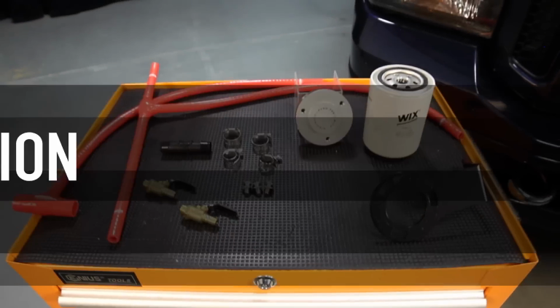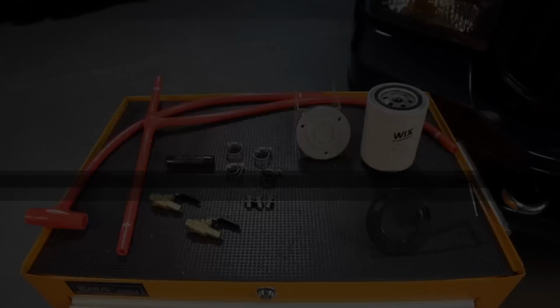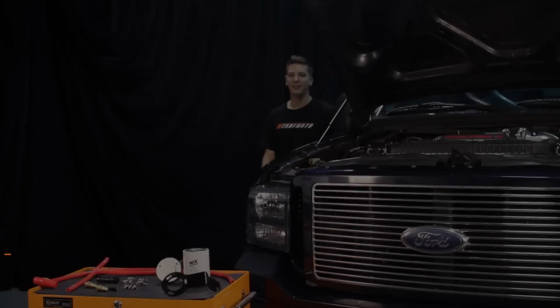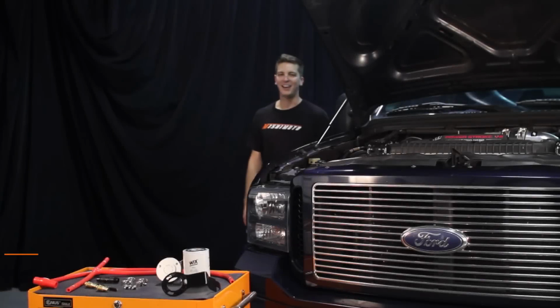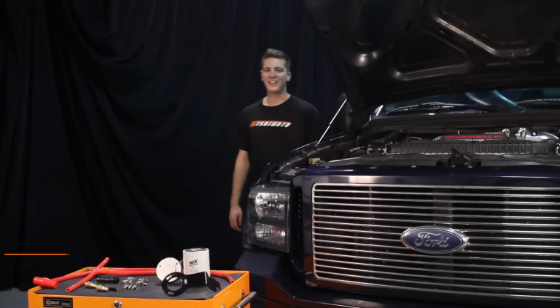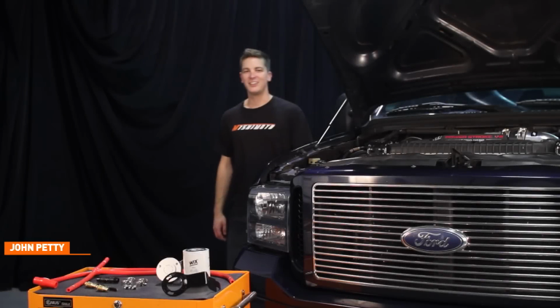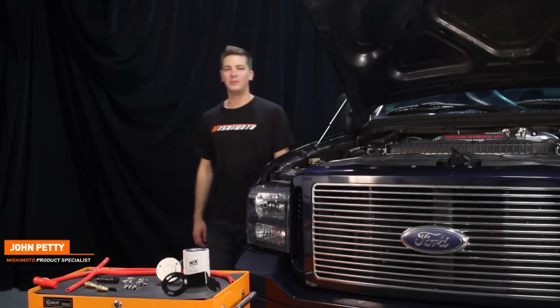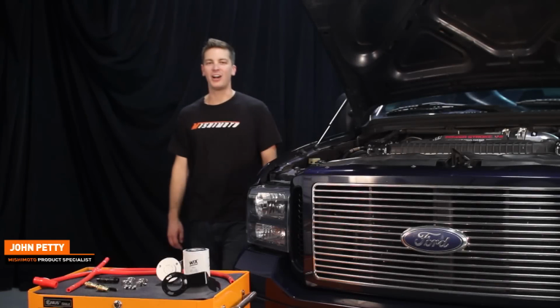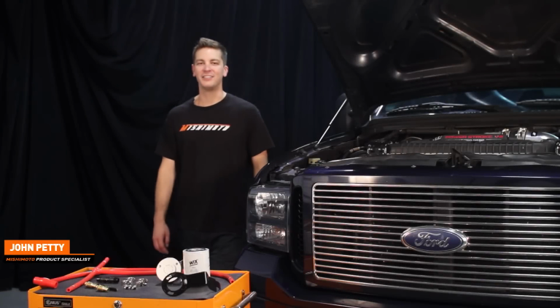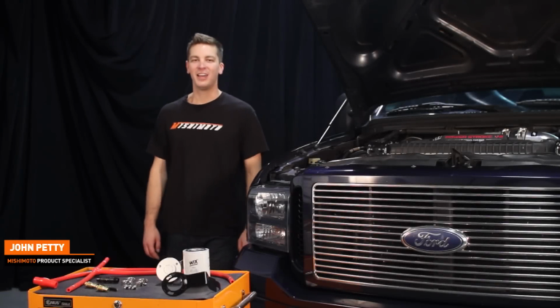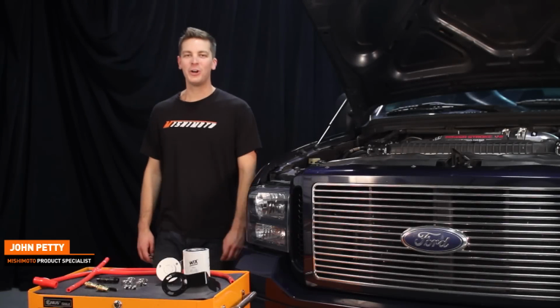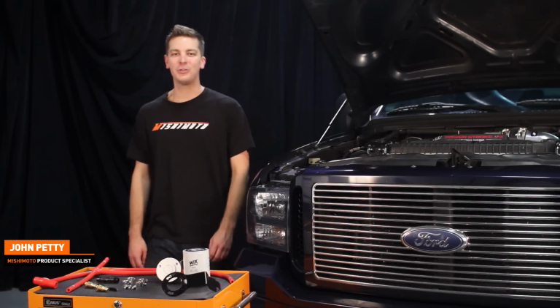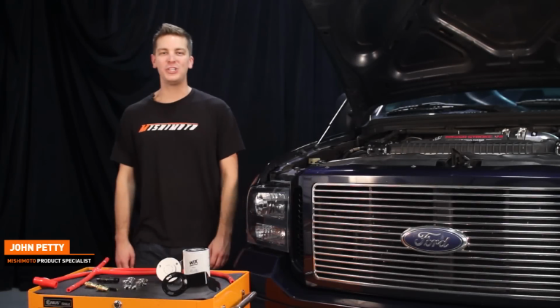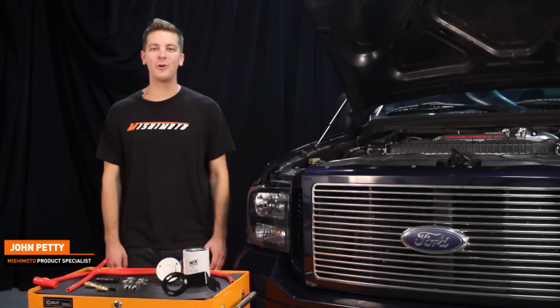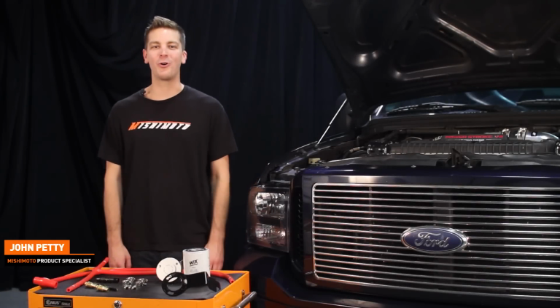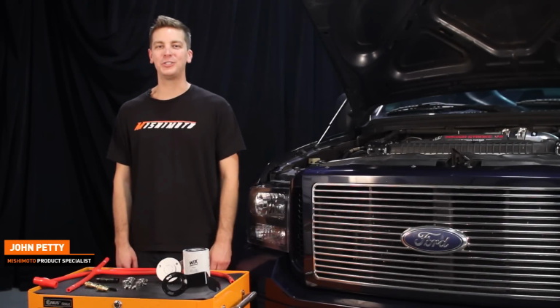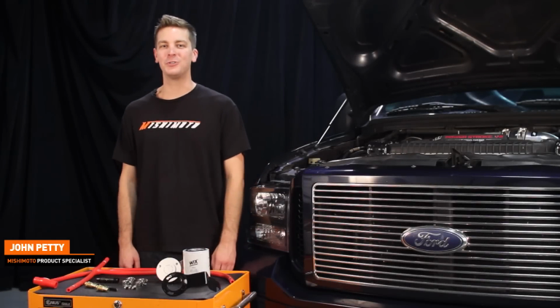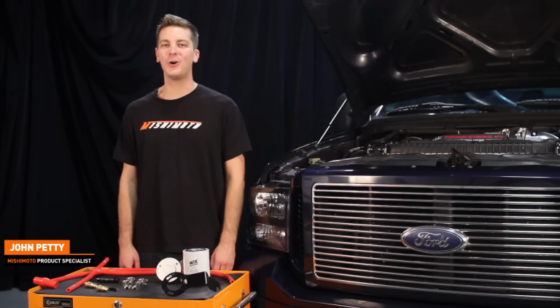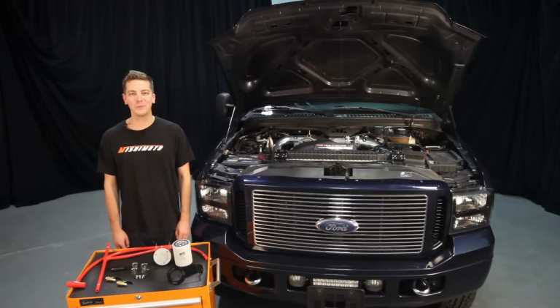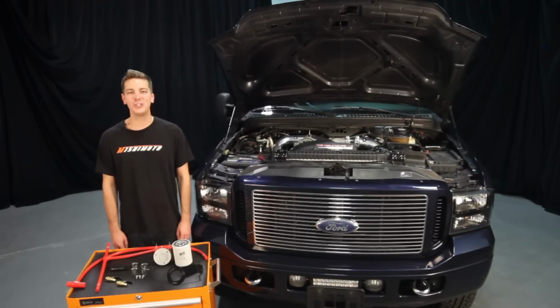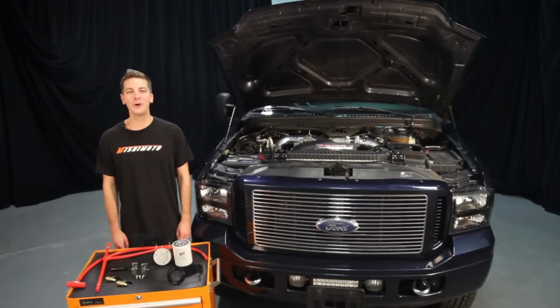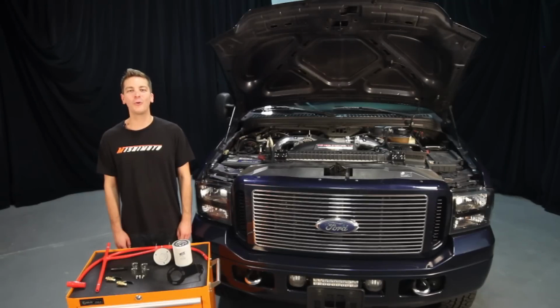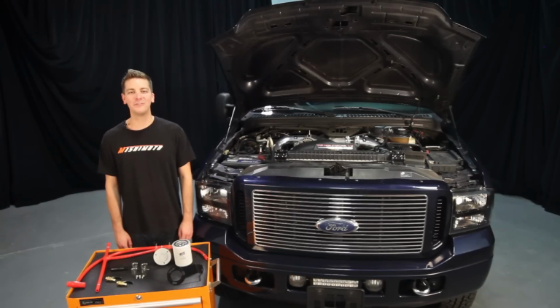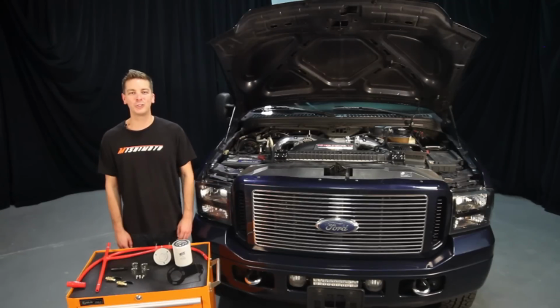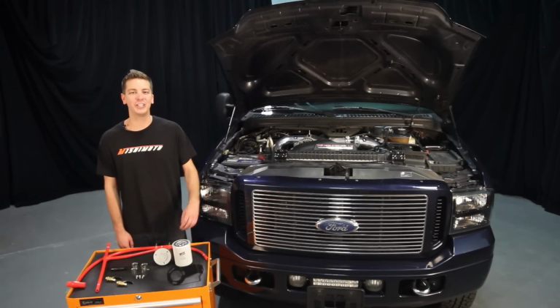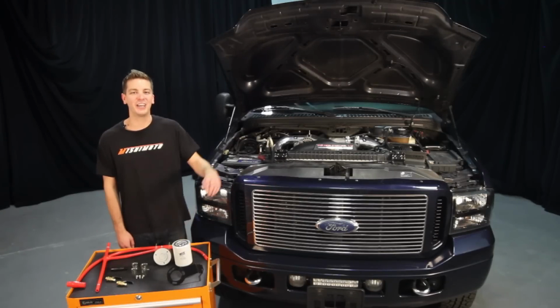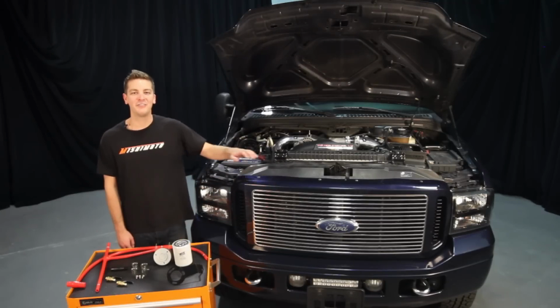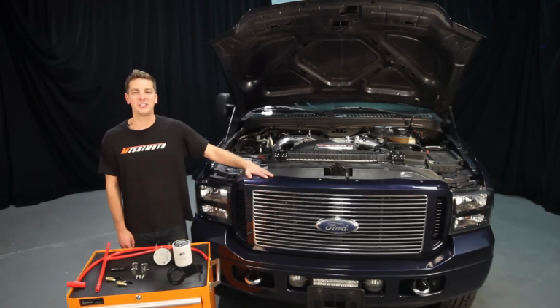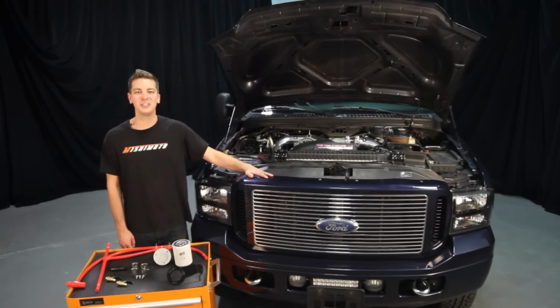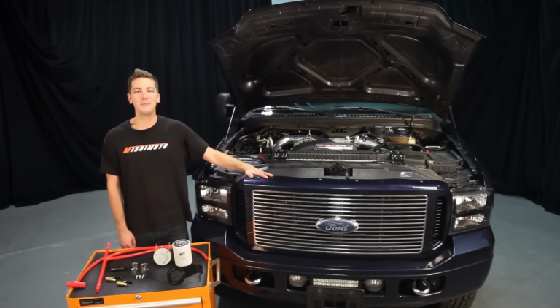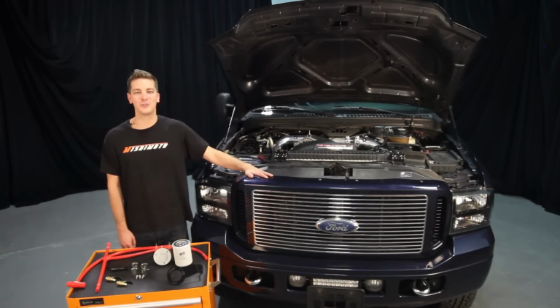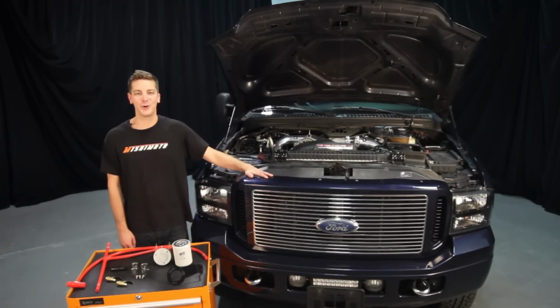Hey guys, I'm John and we're here at the Mishimoto Garage to install the Mishimoto Coolant Filtration Kit for the 6-liter Powerstroke.